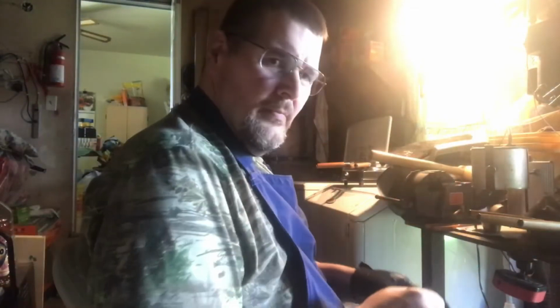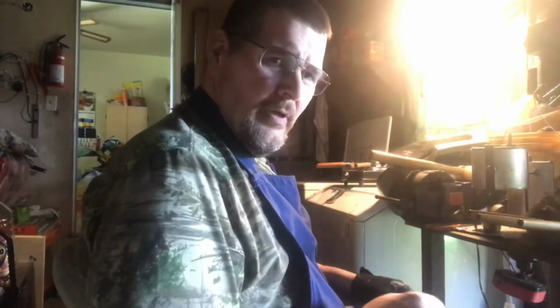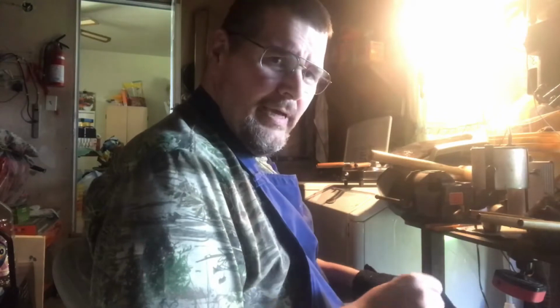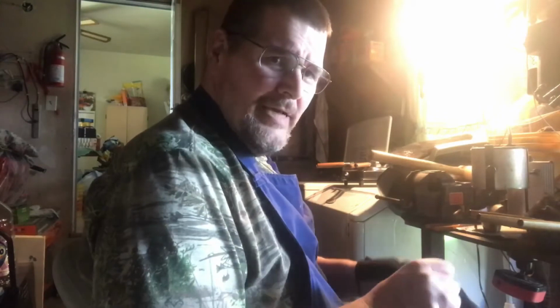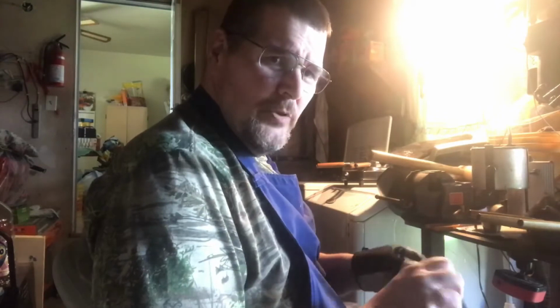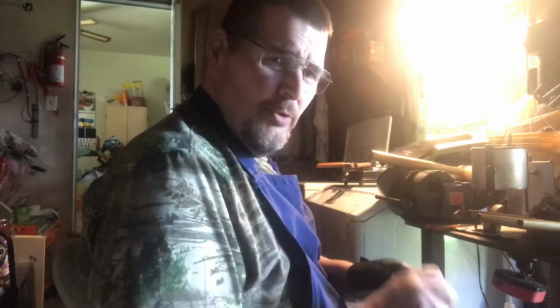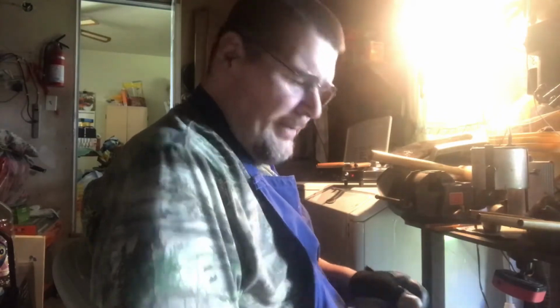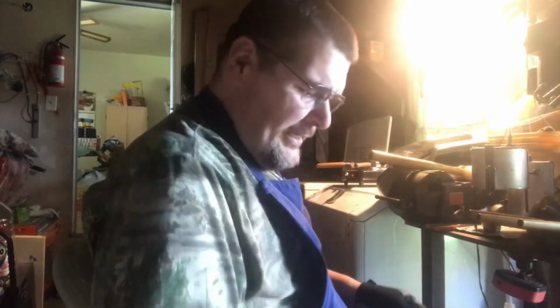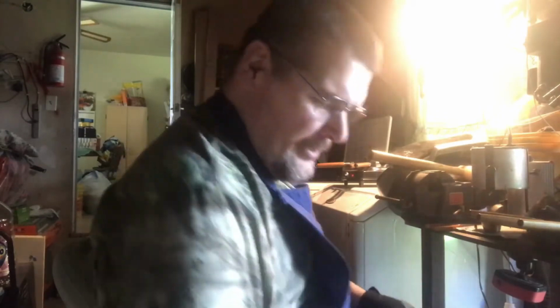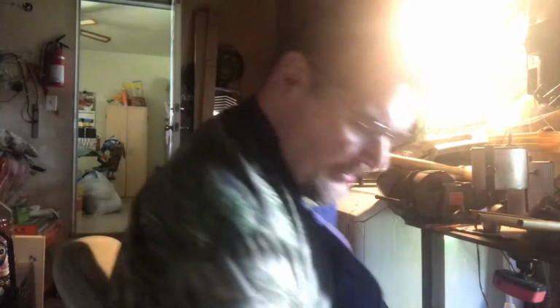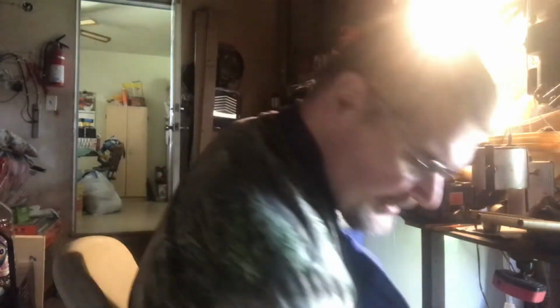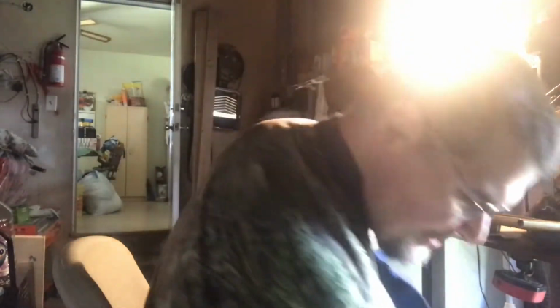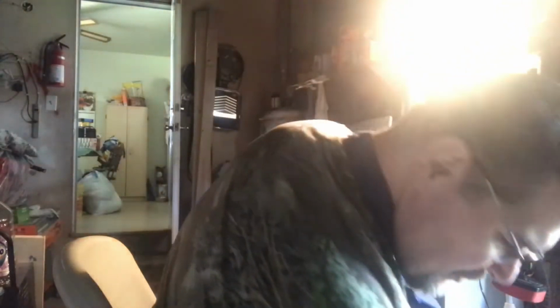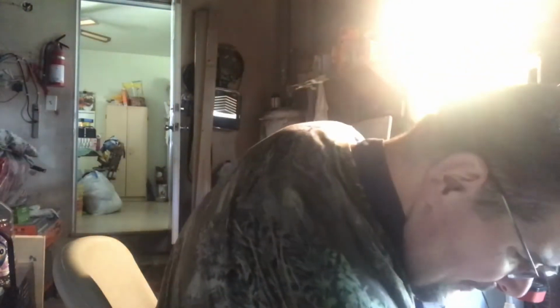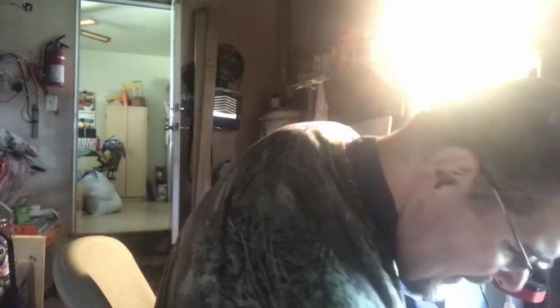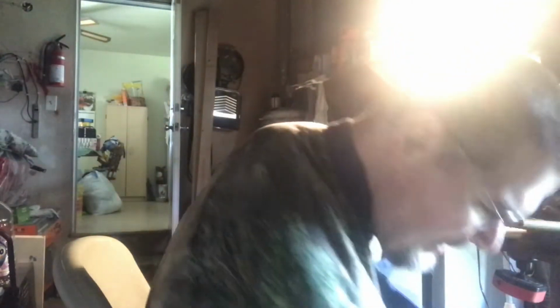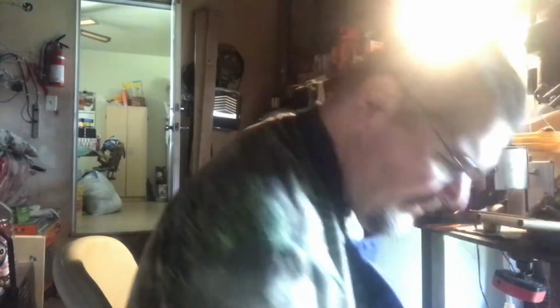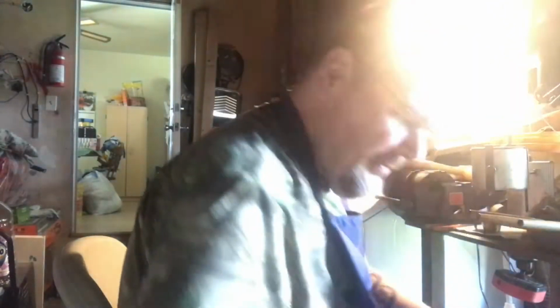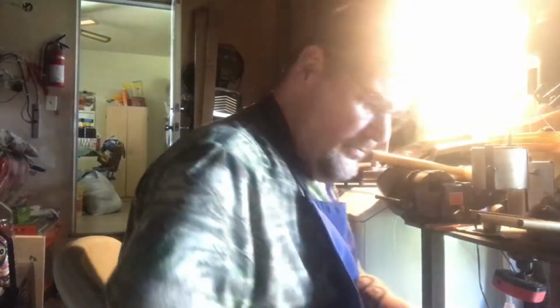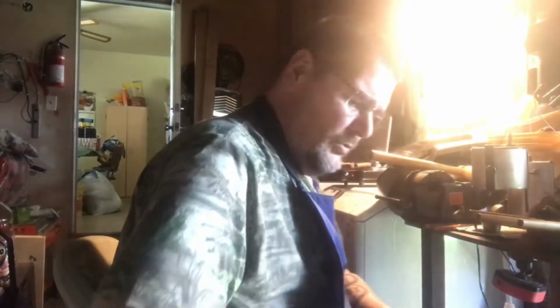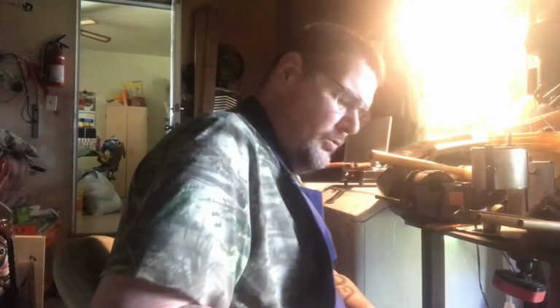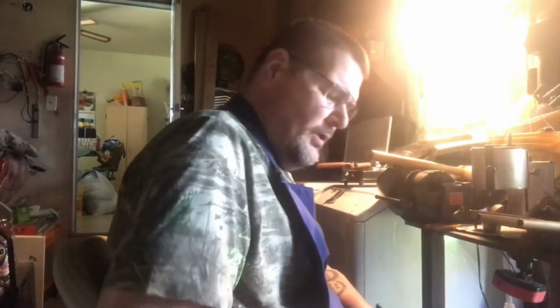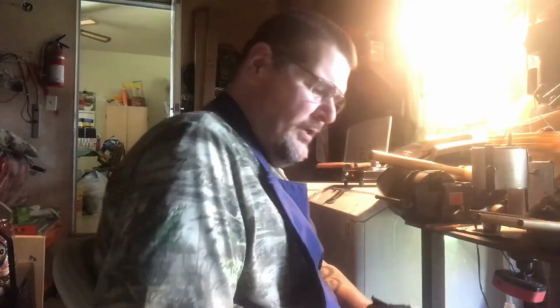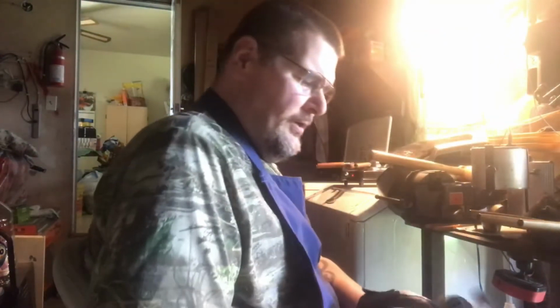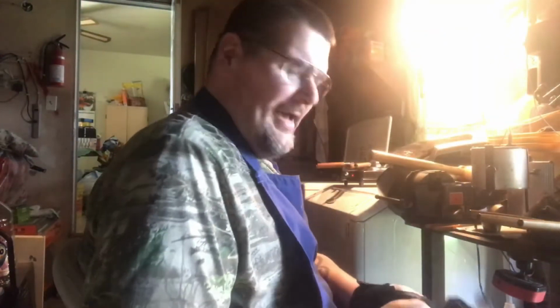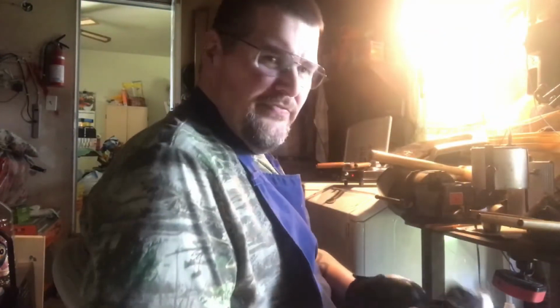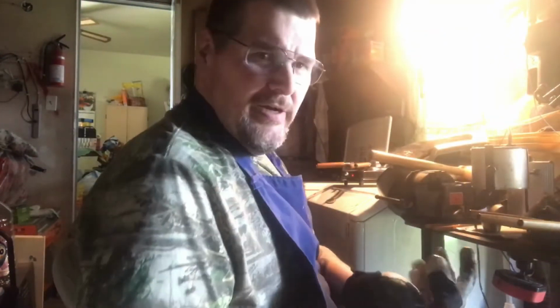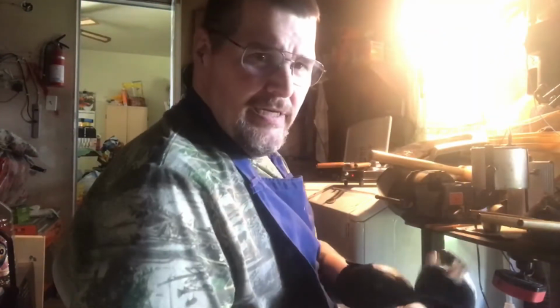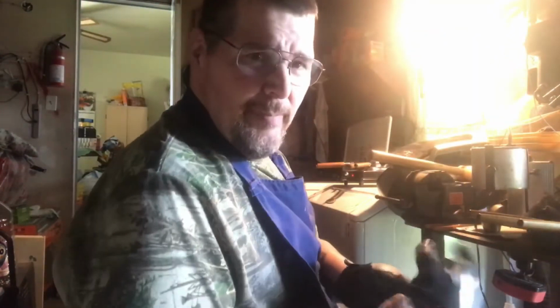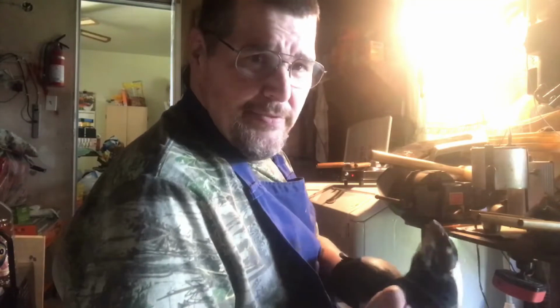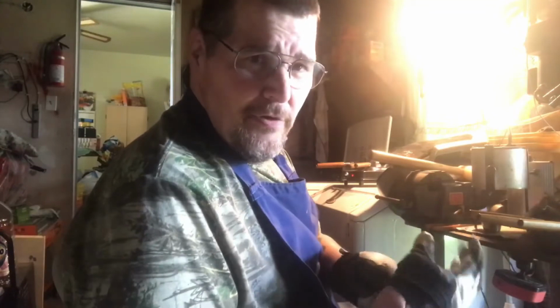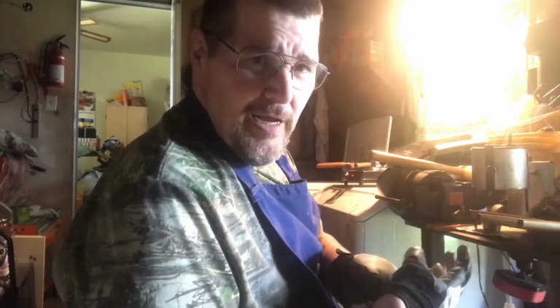Hi guys, WillieBulletMan here — as I dropped my glove. I just figured I'd come out in the garage.